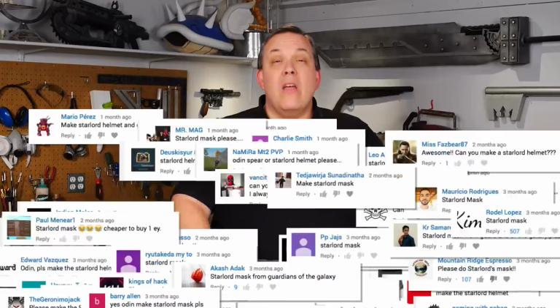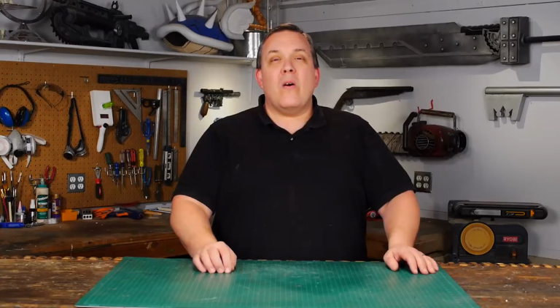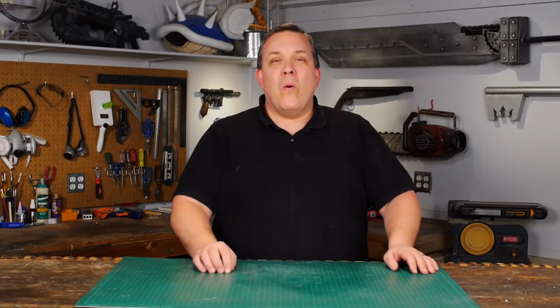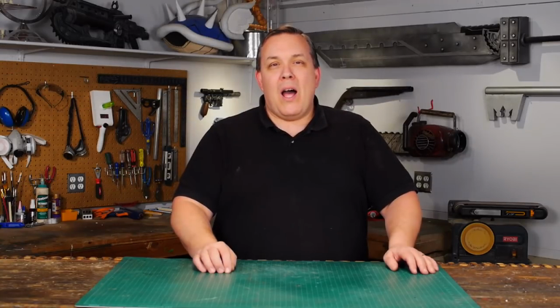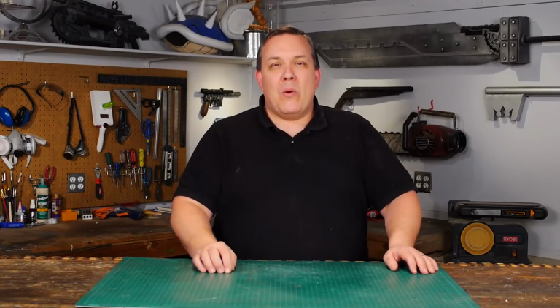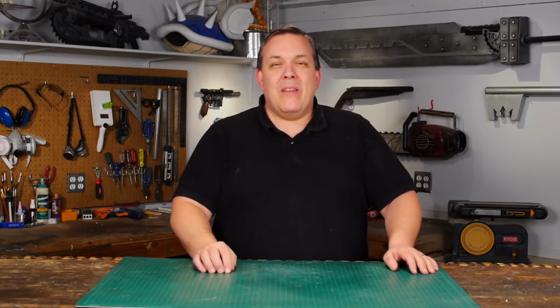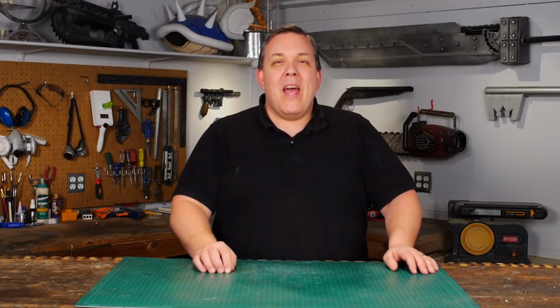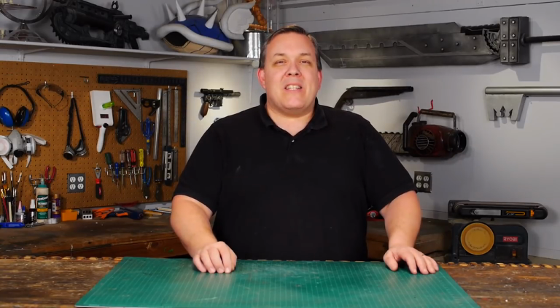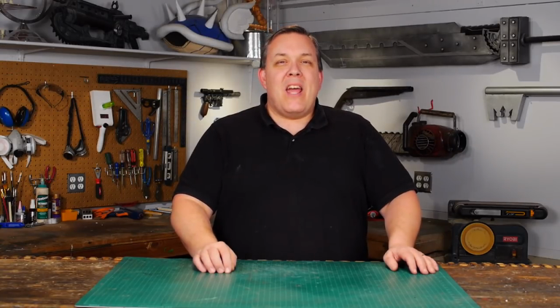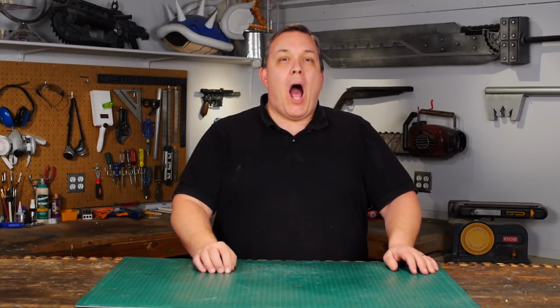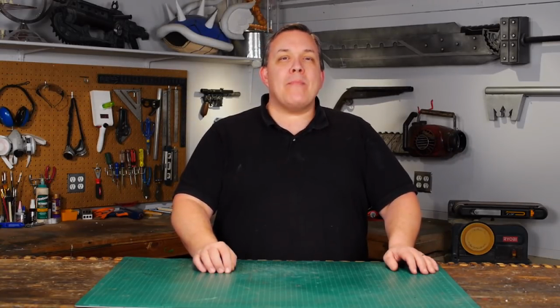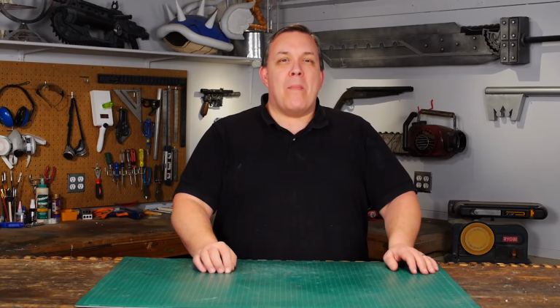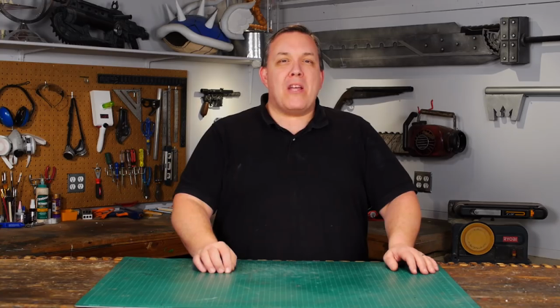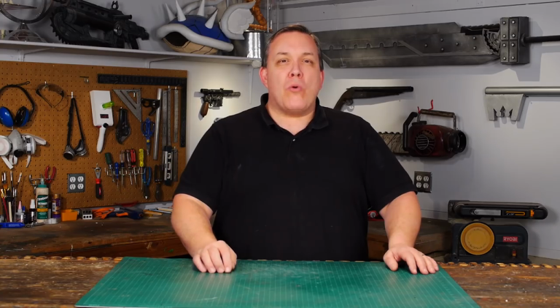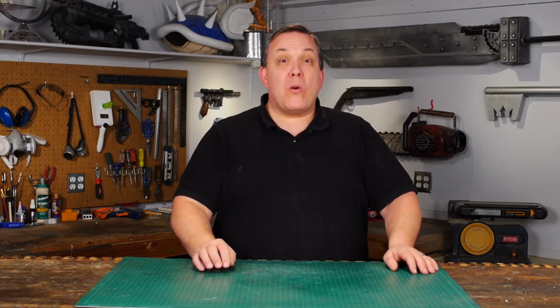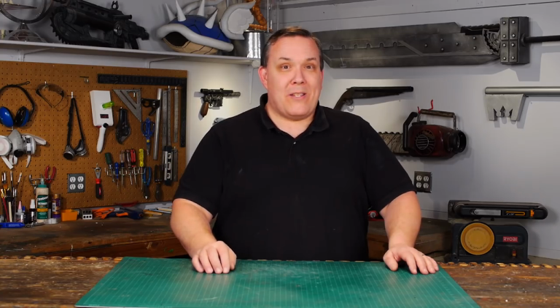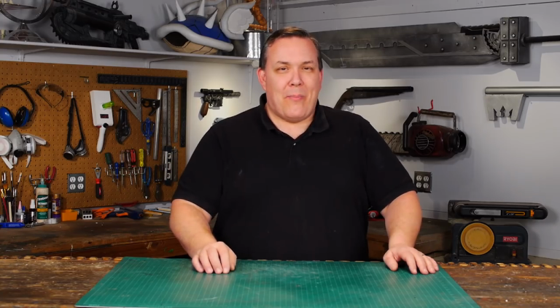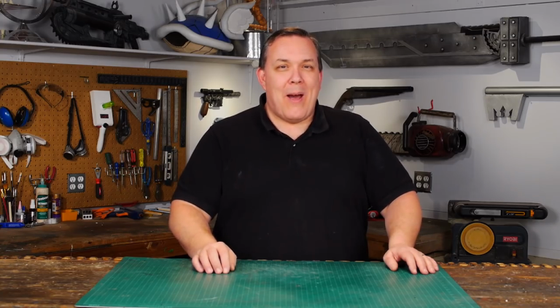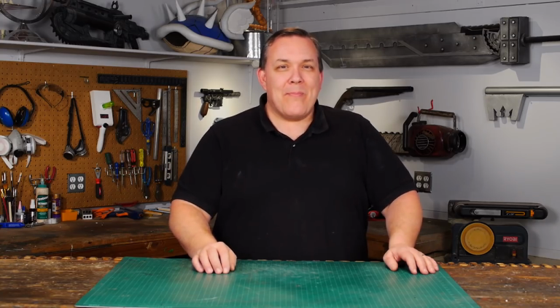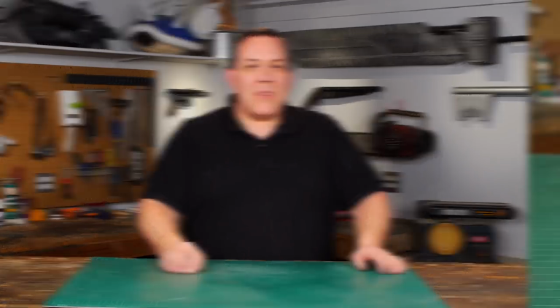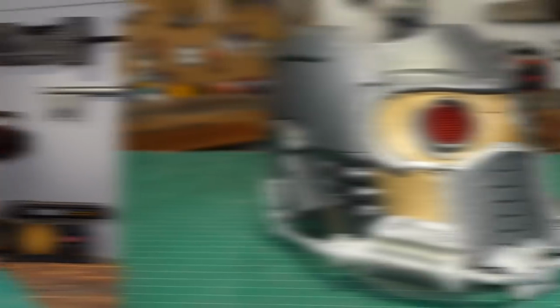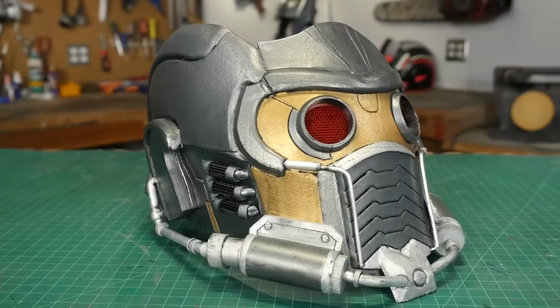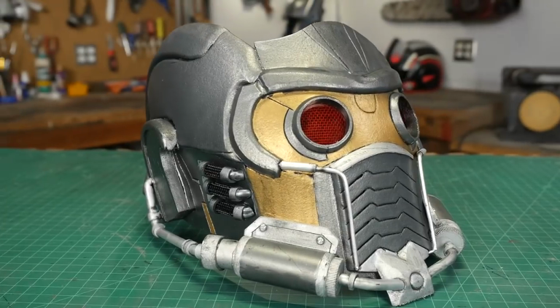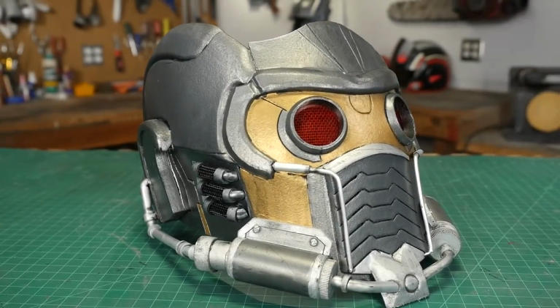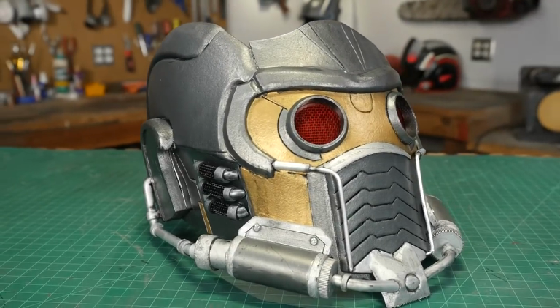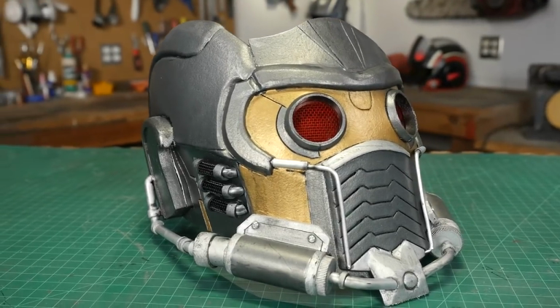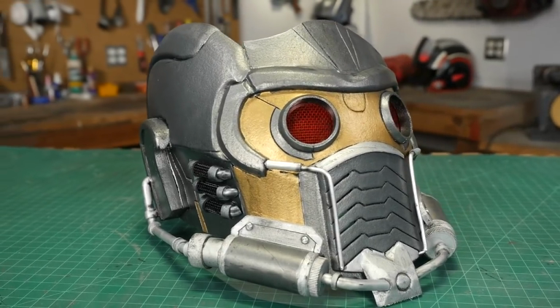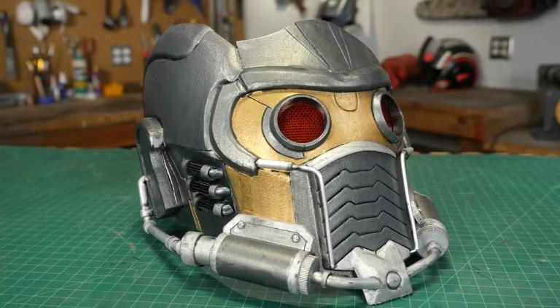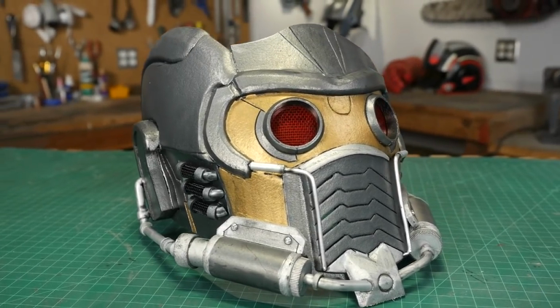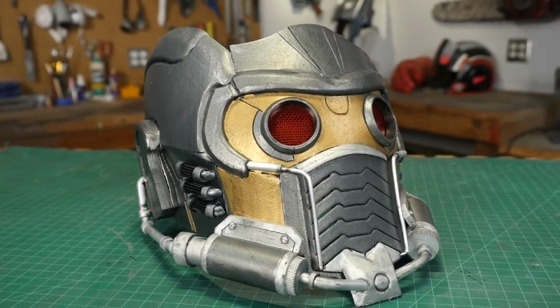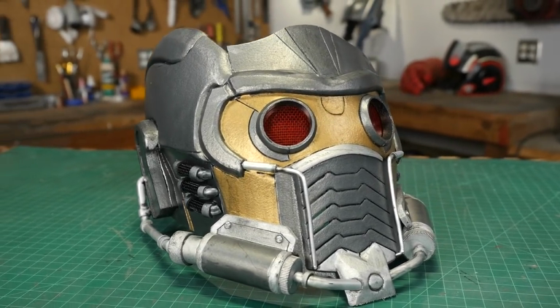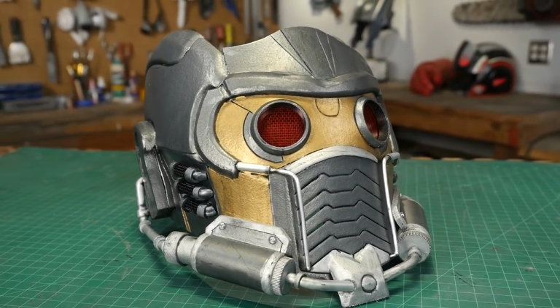Hello, I'm Odin, and today I'm going to make a requested prop. It's Star-Lord's helmet from Guardians of the Galaxy.